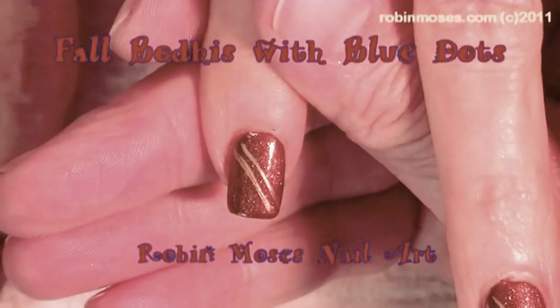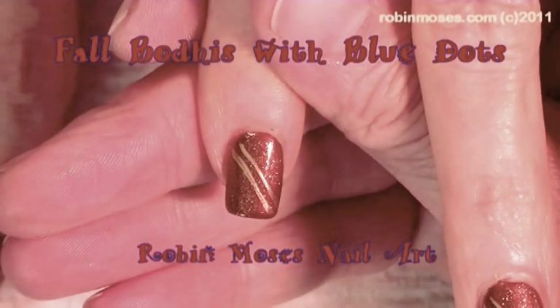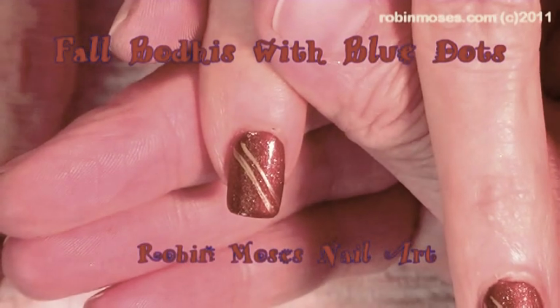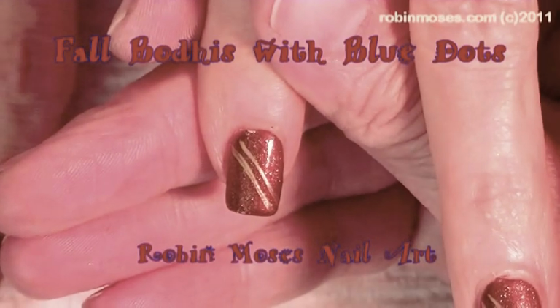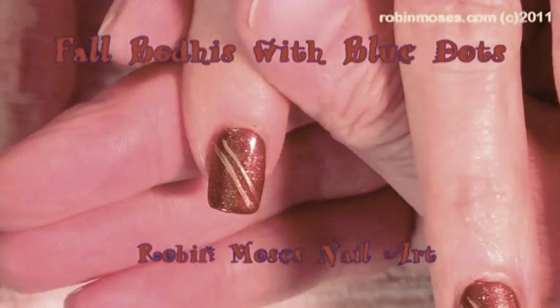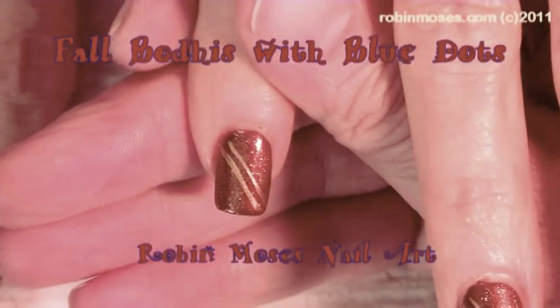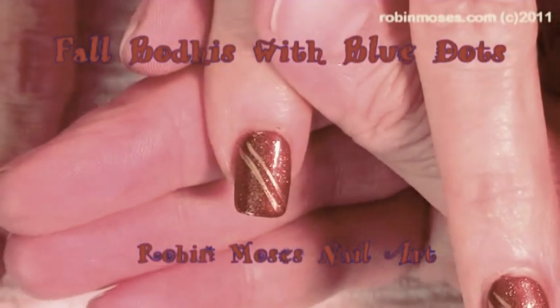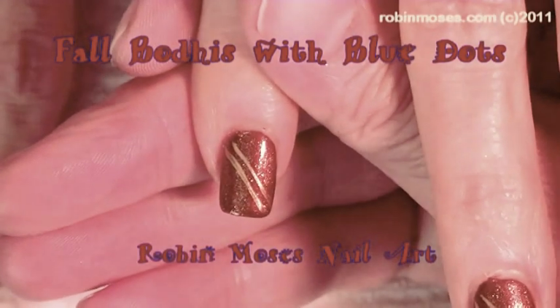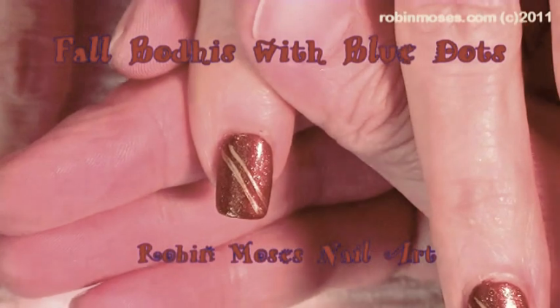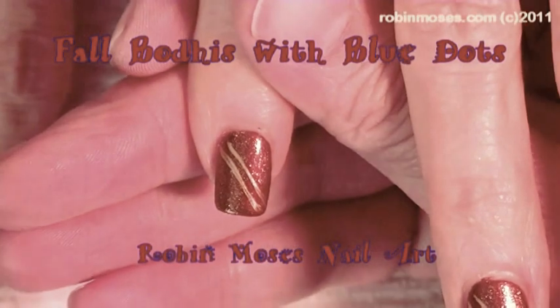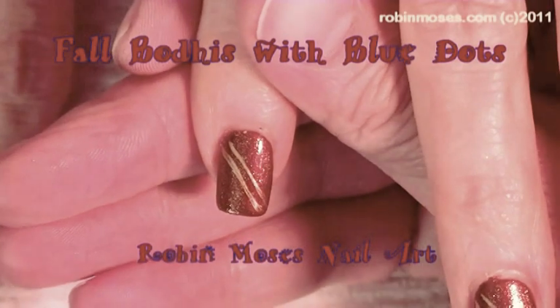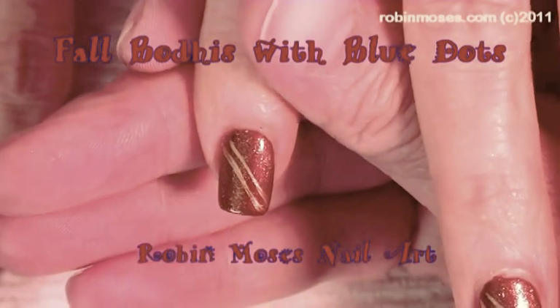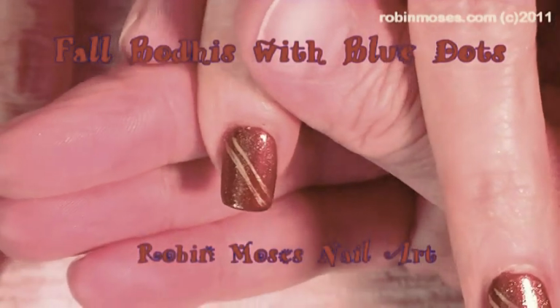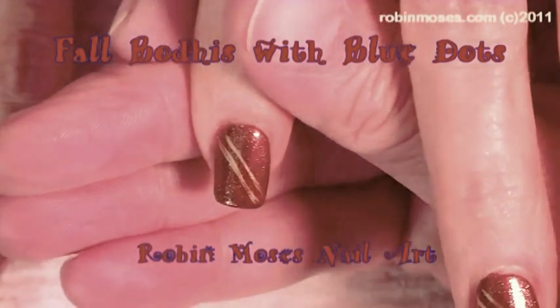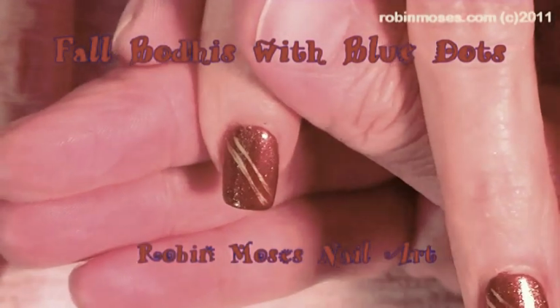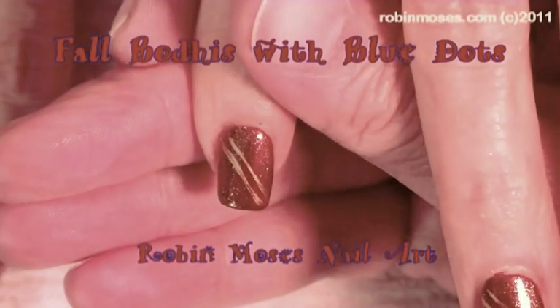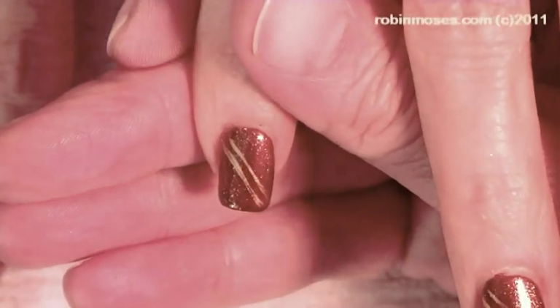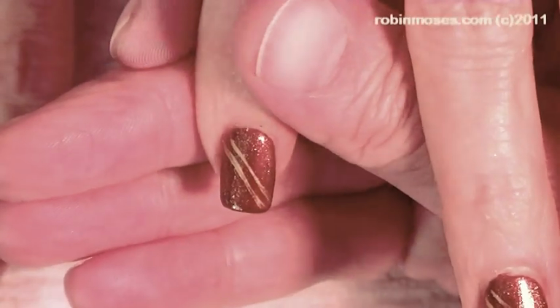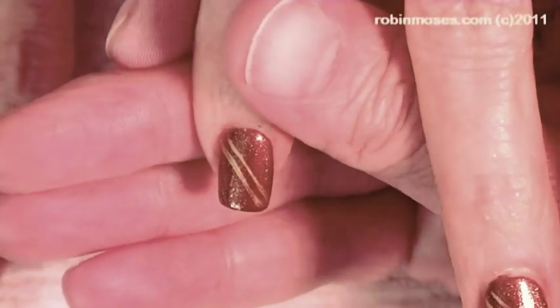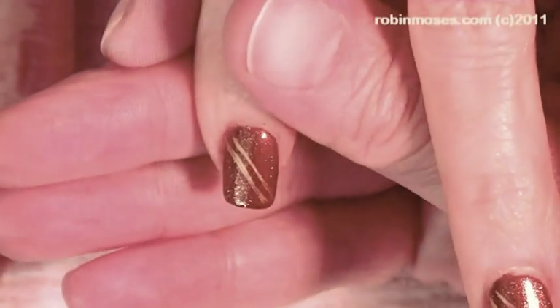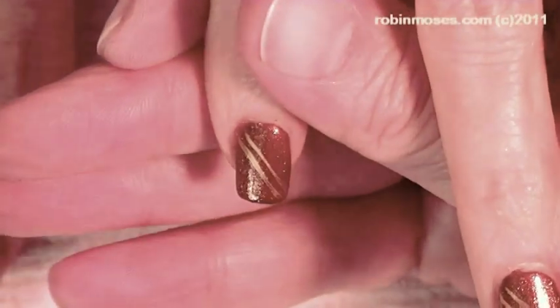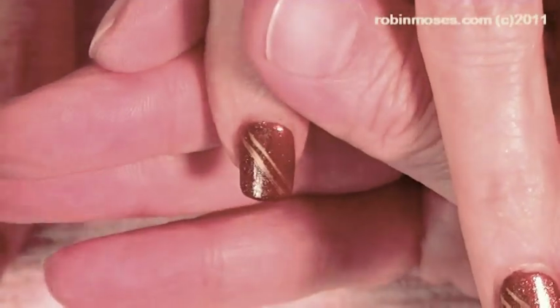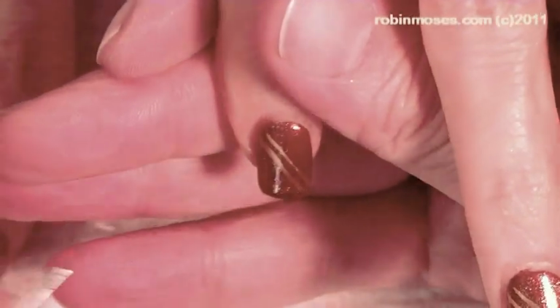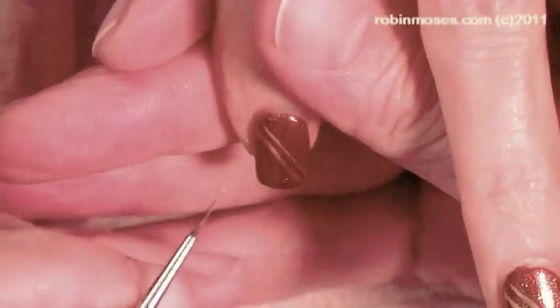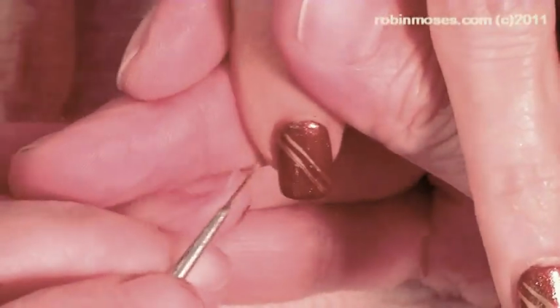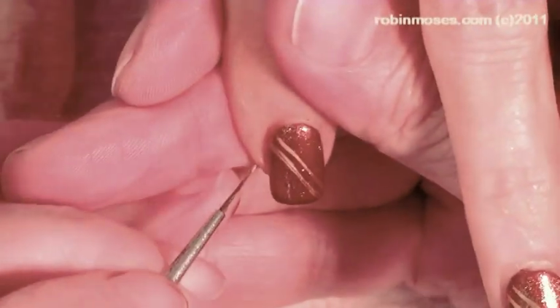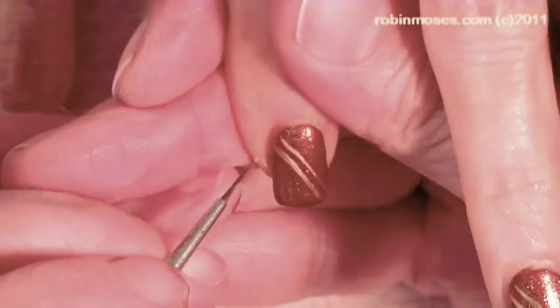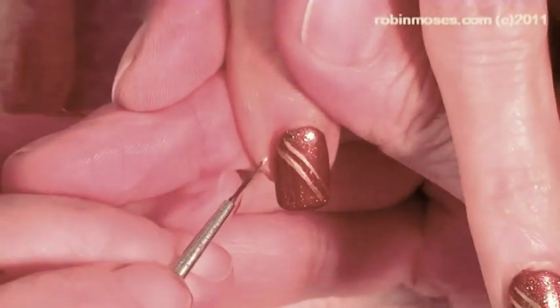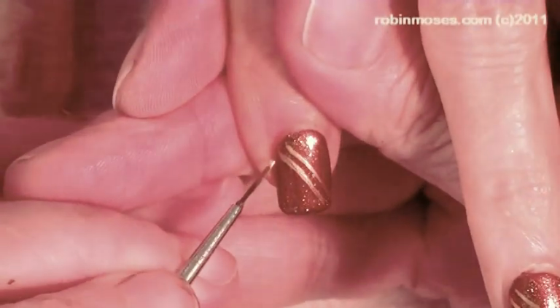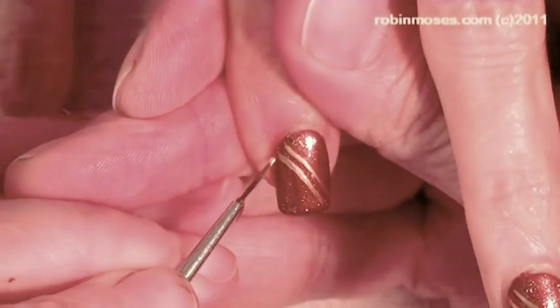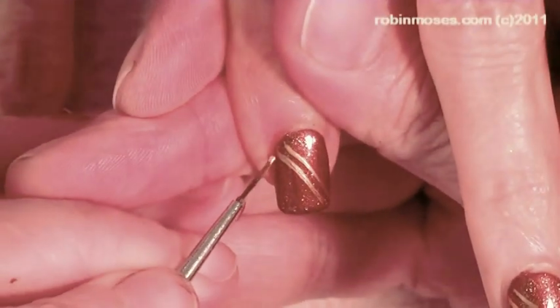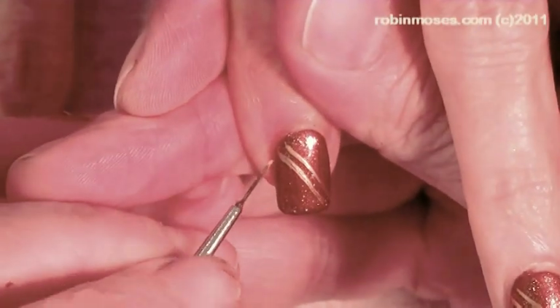Hello, this is Robin Moses, and I am supposed to be taking a break, but I have to do this tutorial.